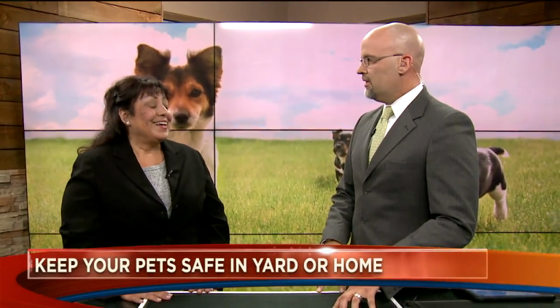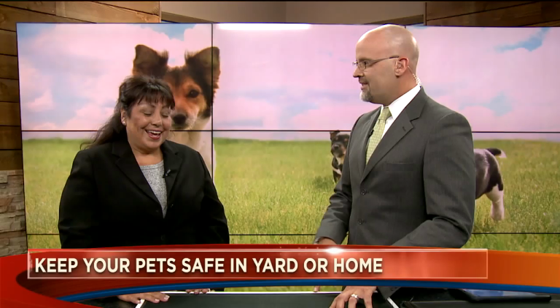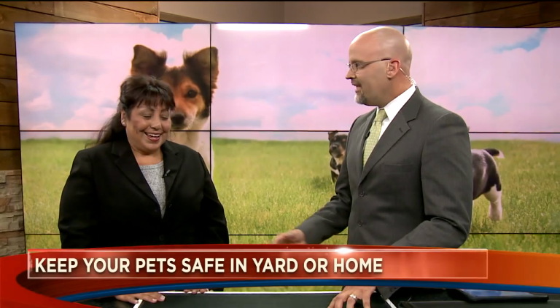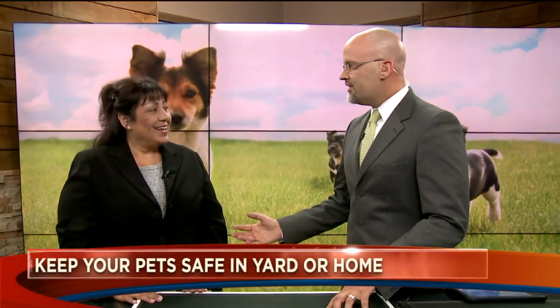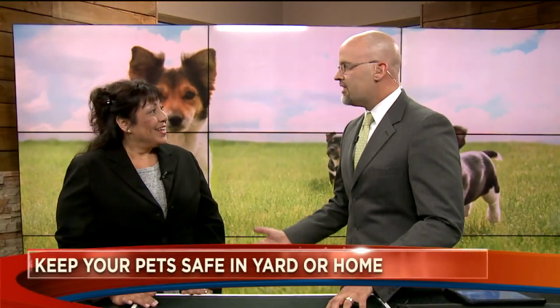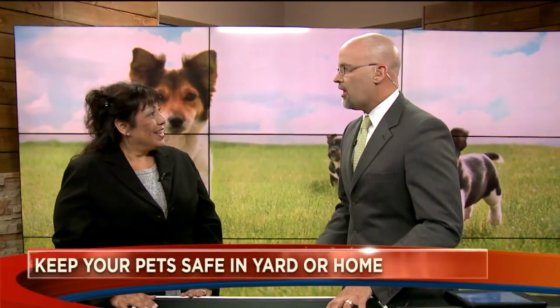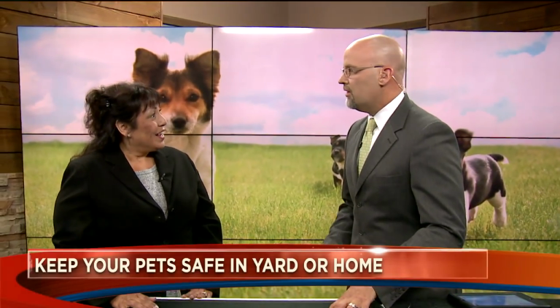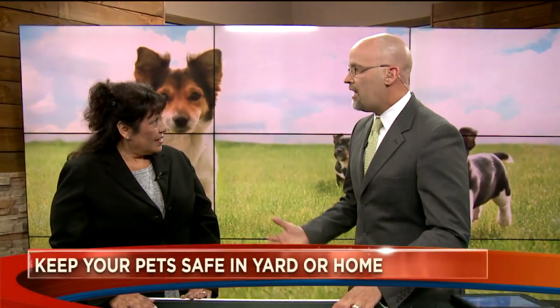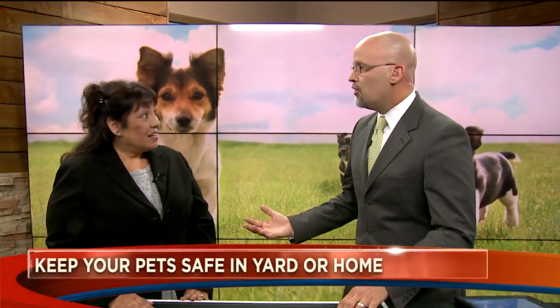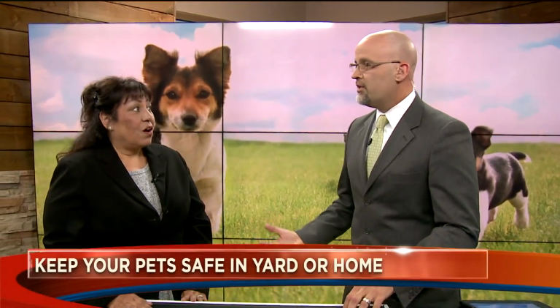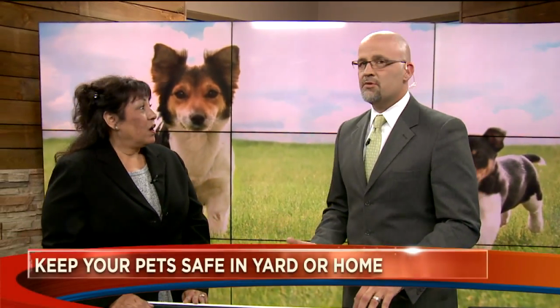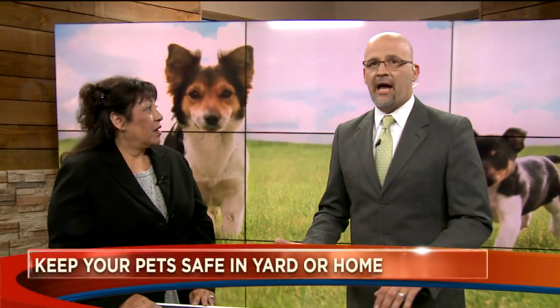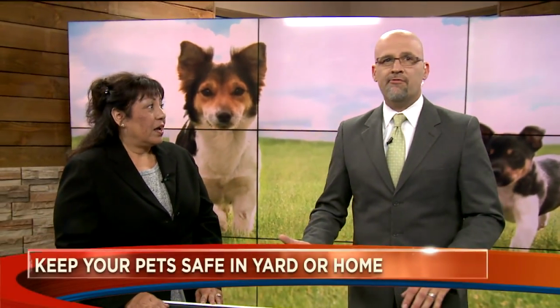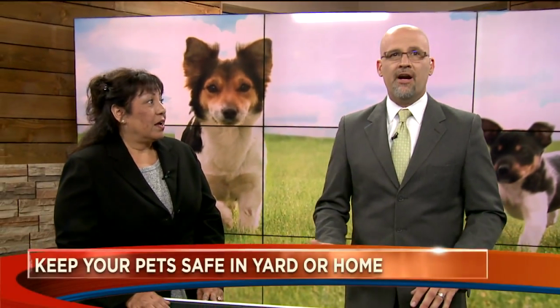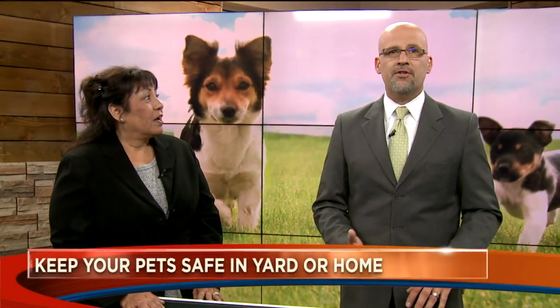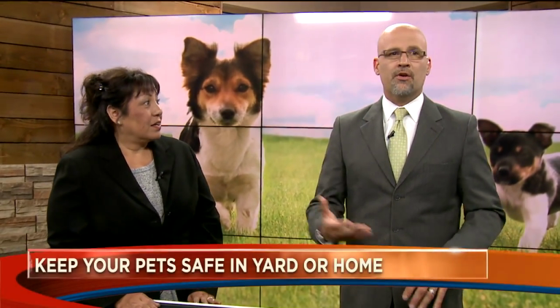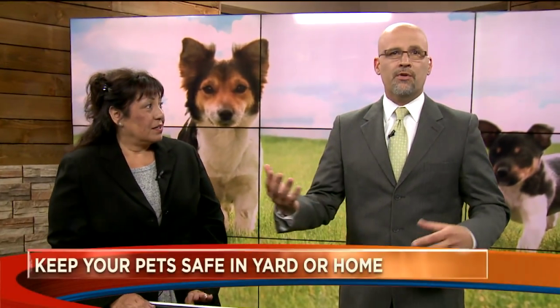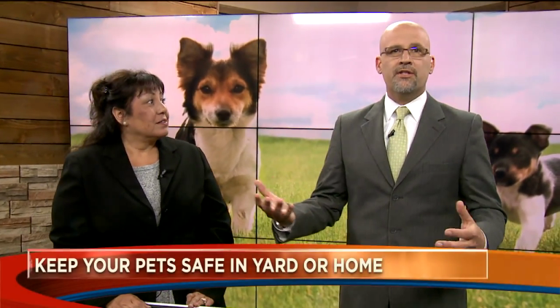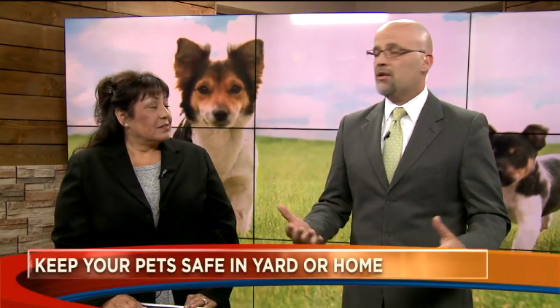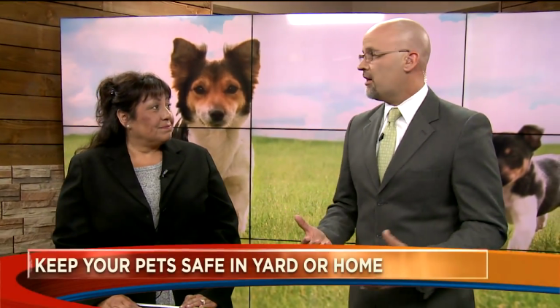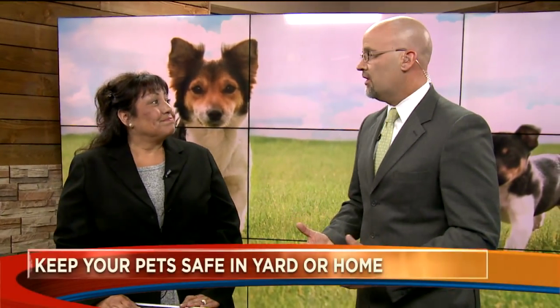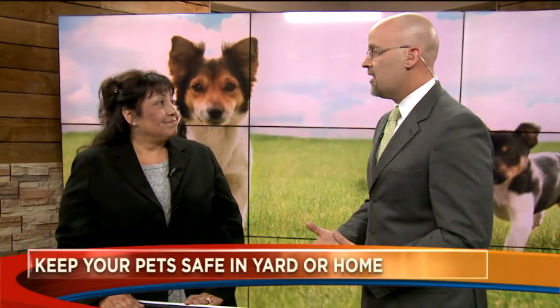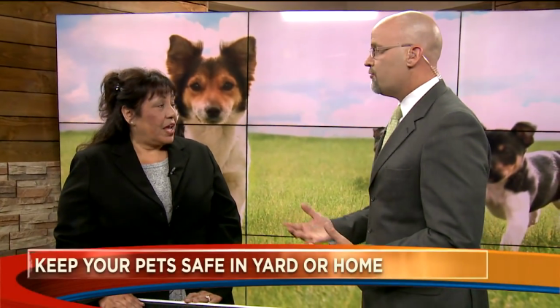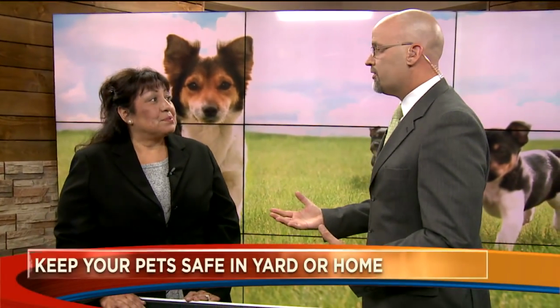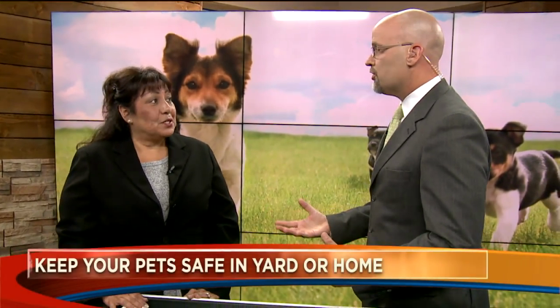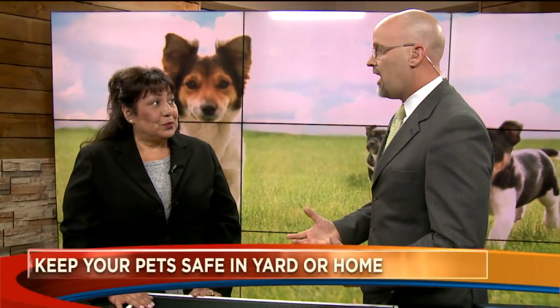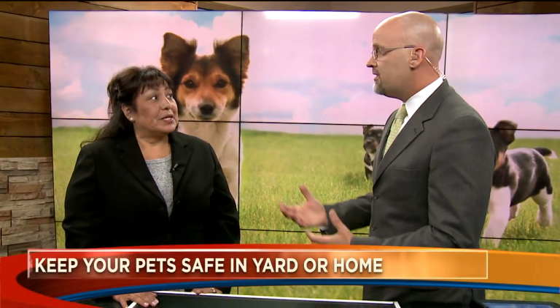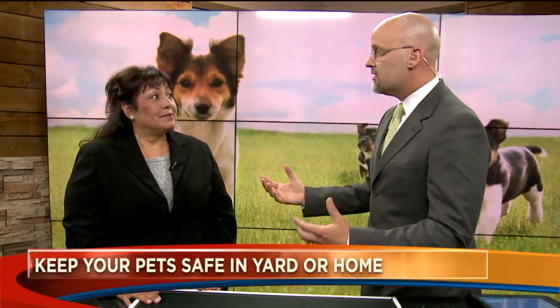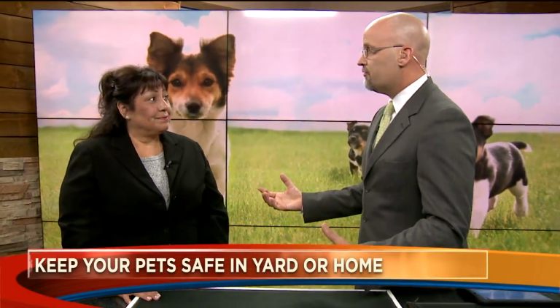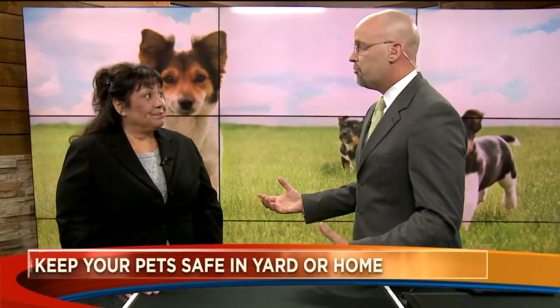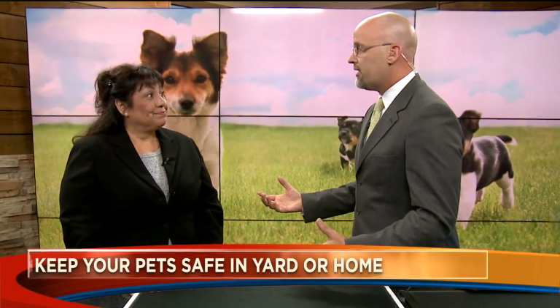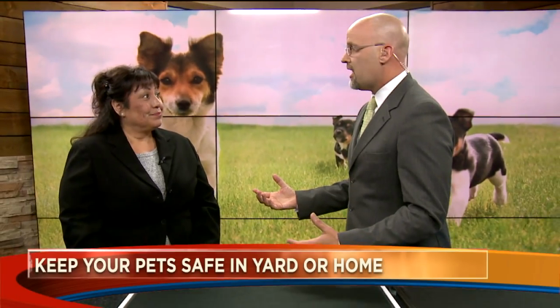Pets can get scared by loud noises and backfires. We talk about it all the time — the 4th of July tends to freak pets out.